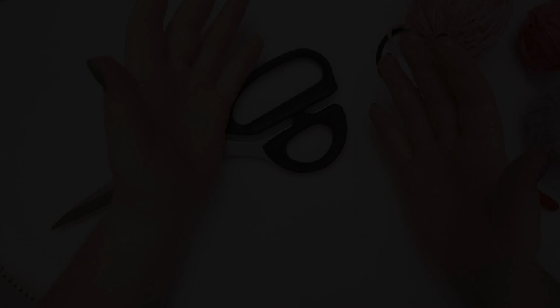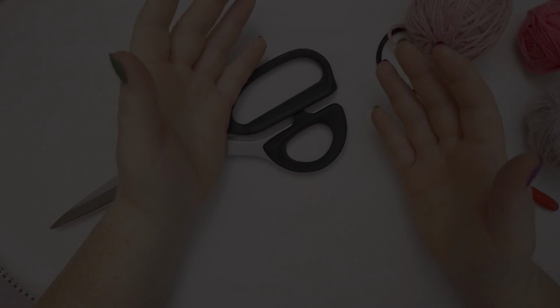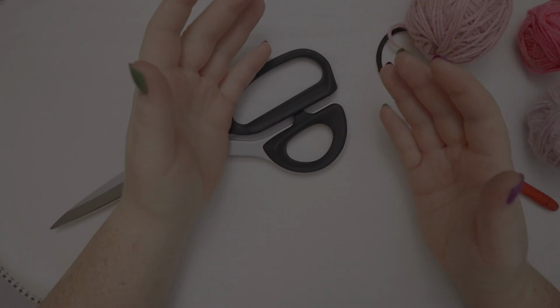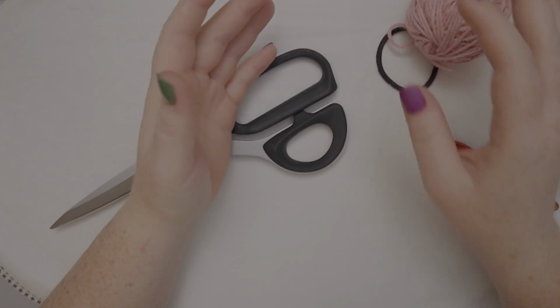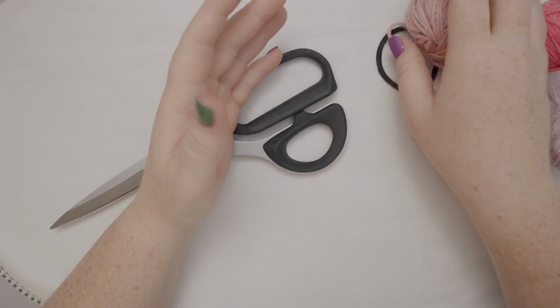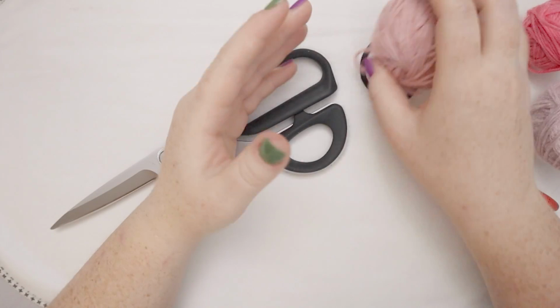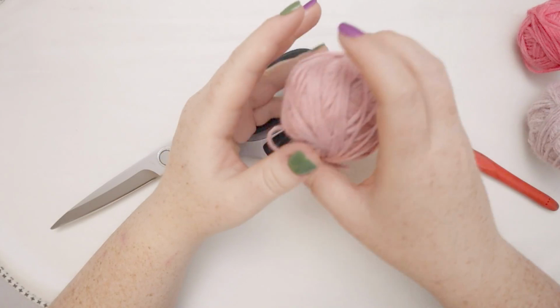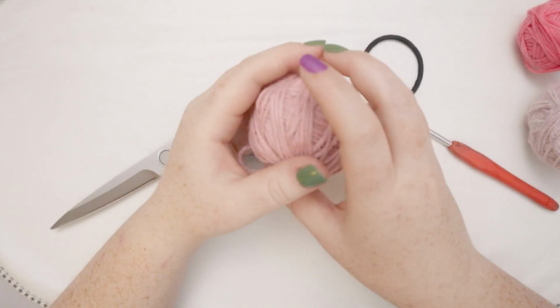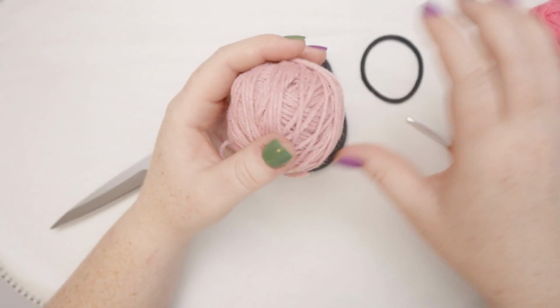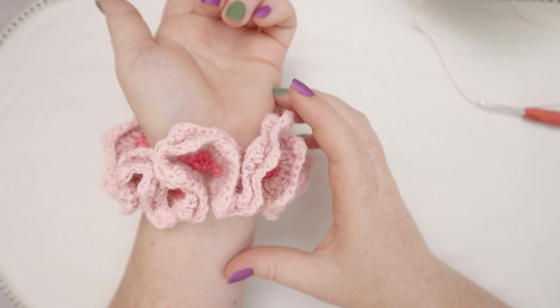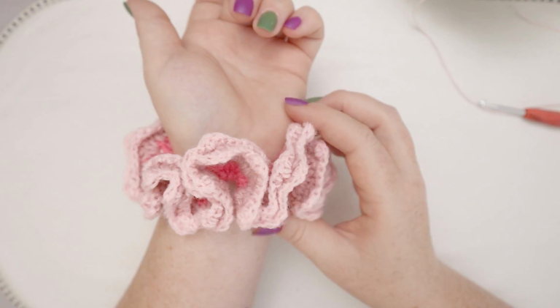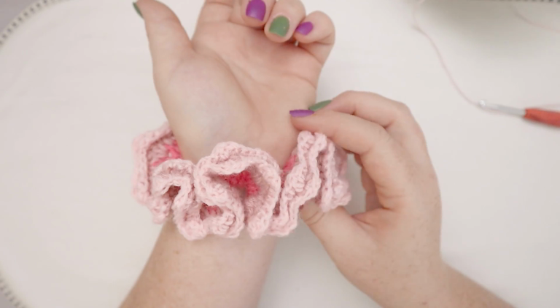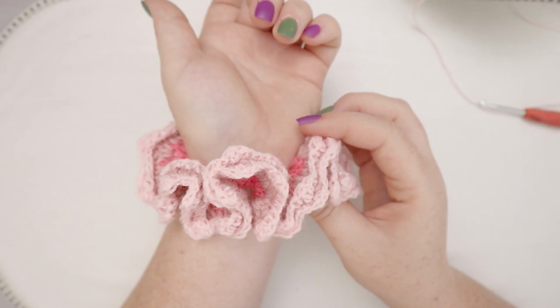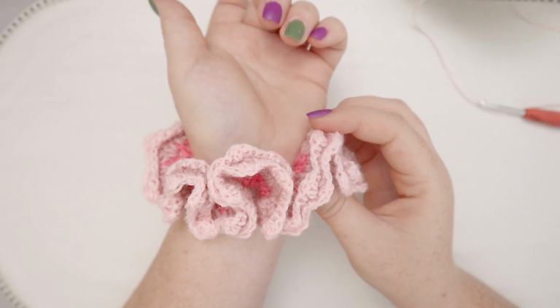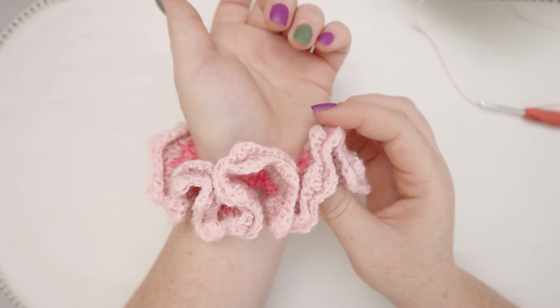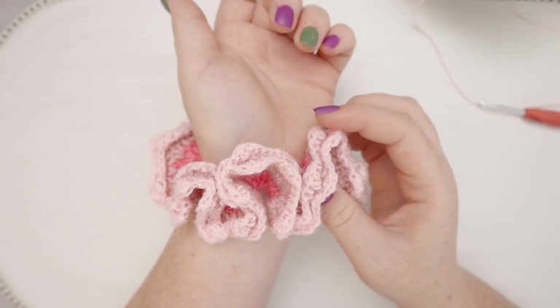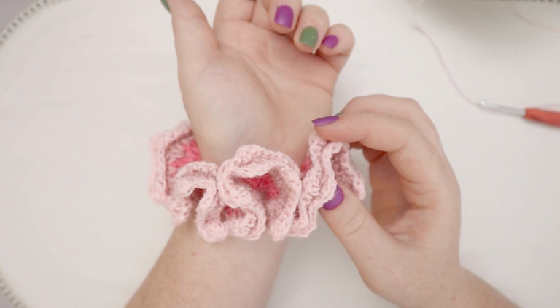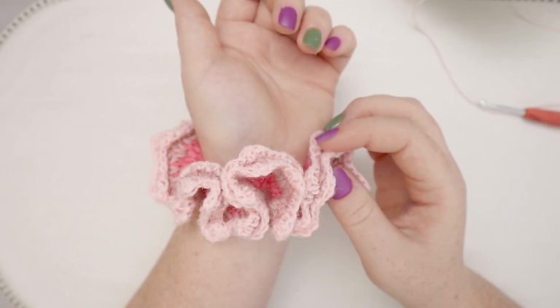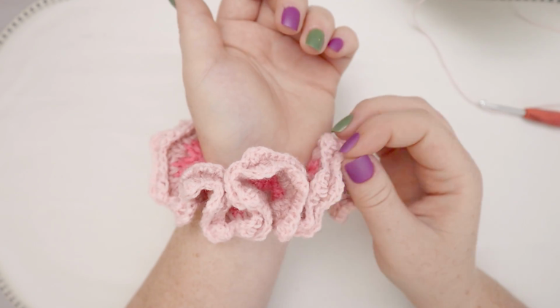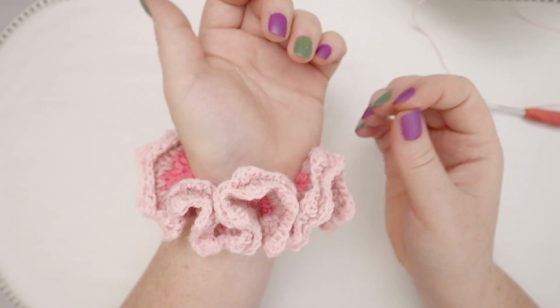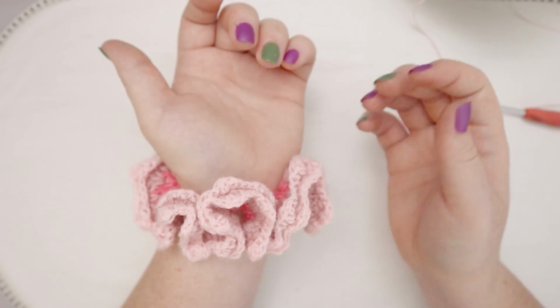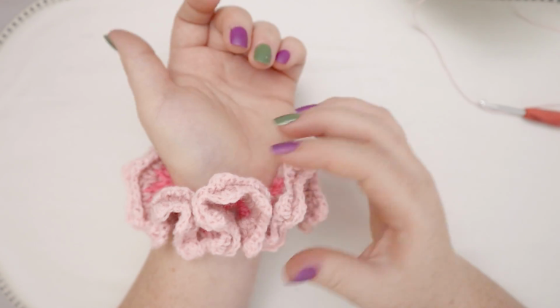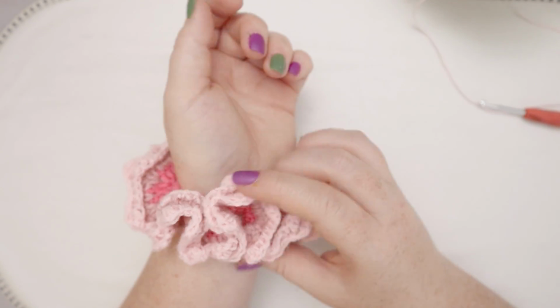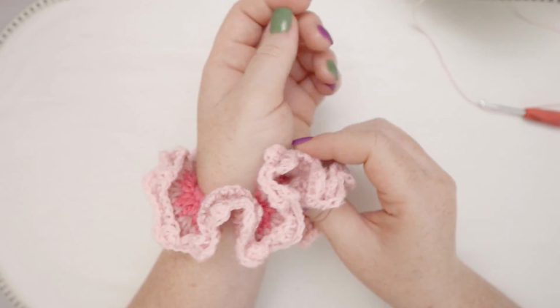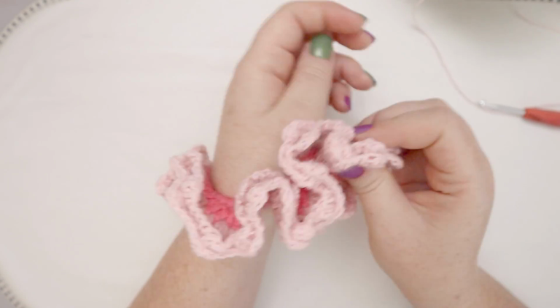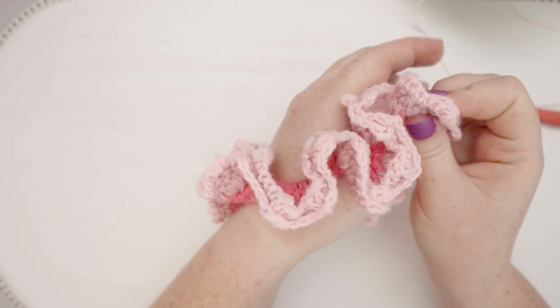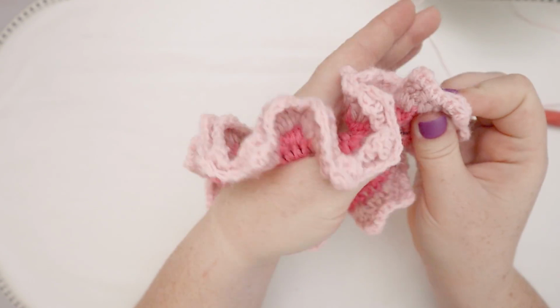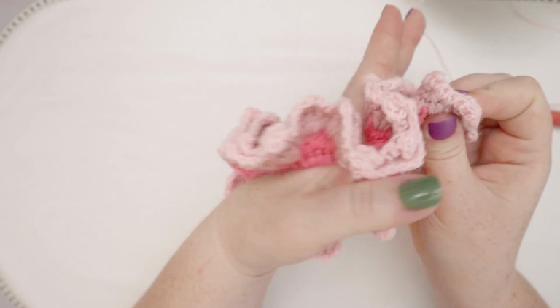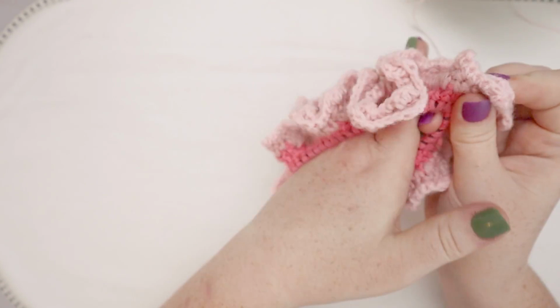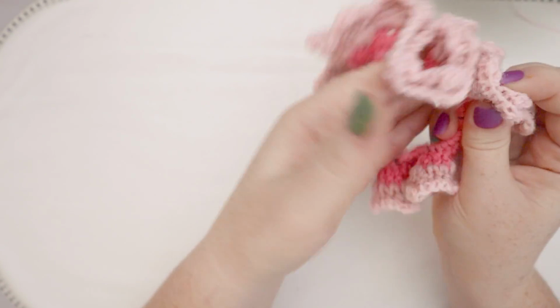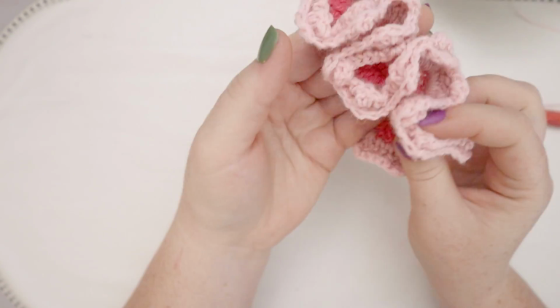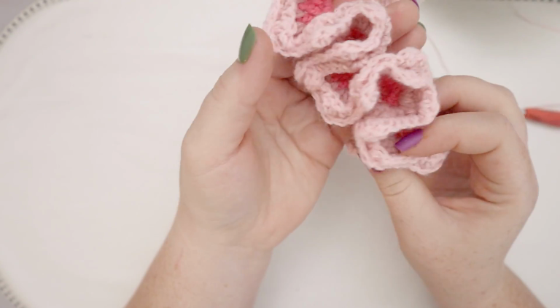Hello friends and welcome back to my channel. Today we are going to make a pink ruffled hair scrunchie.